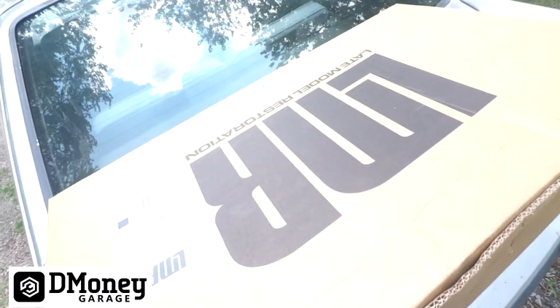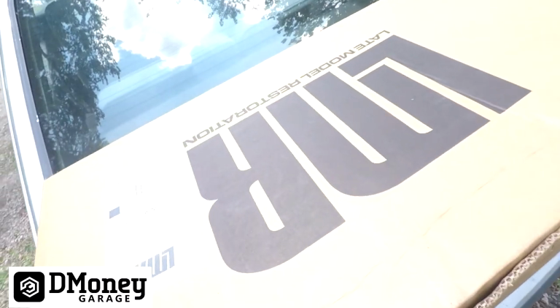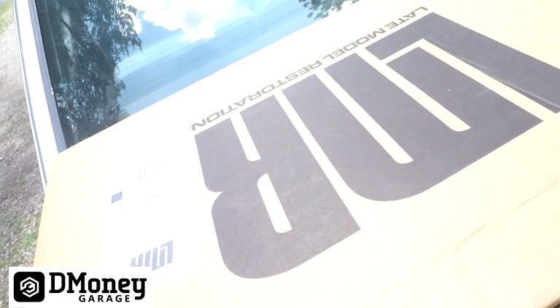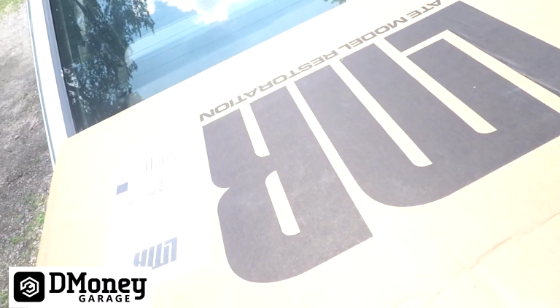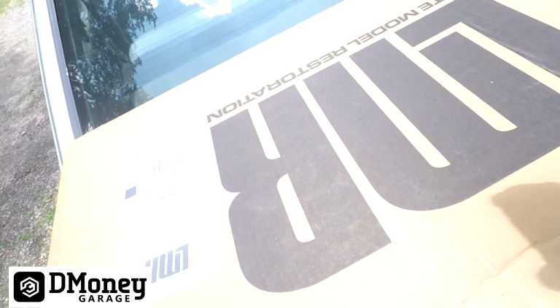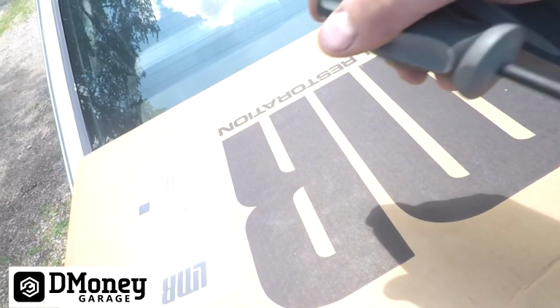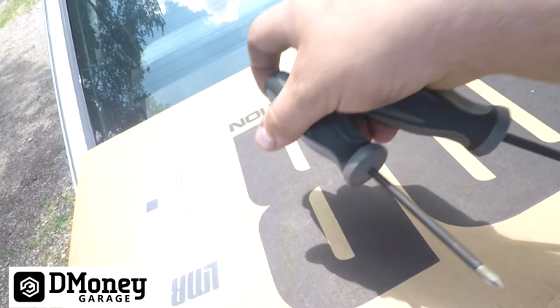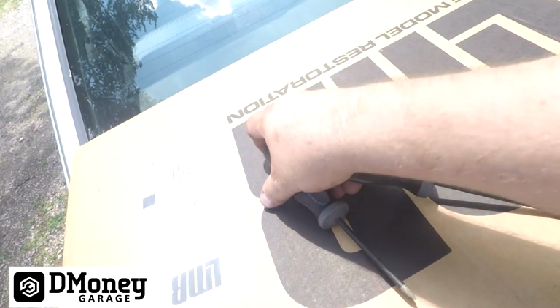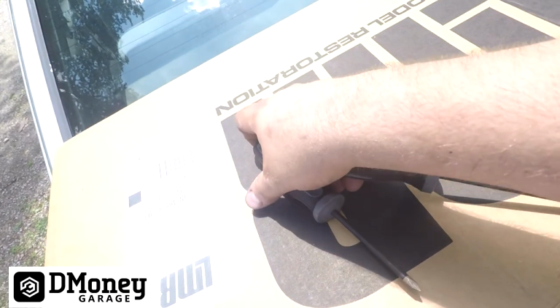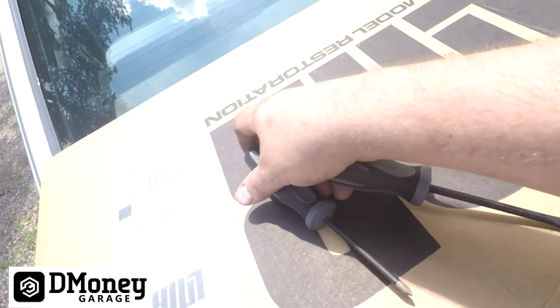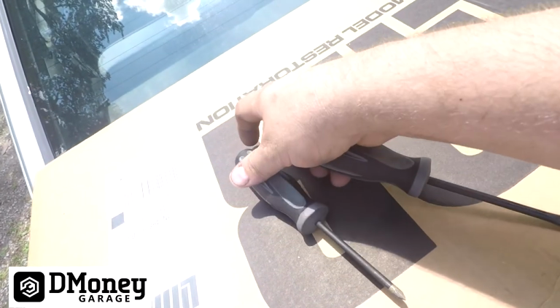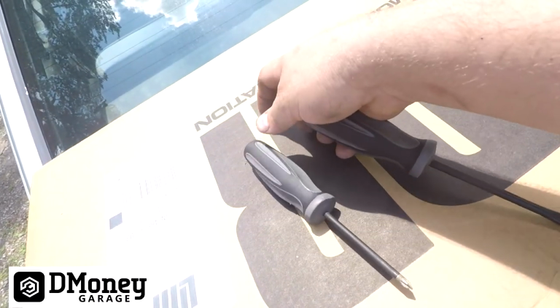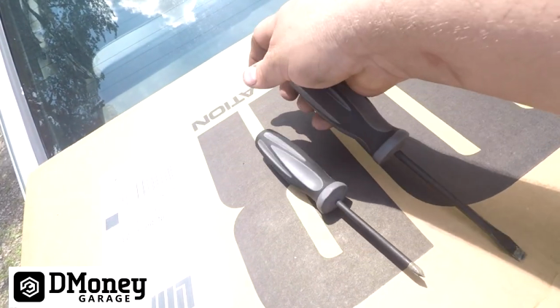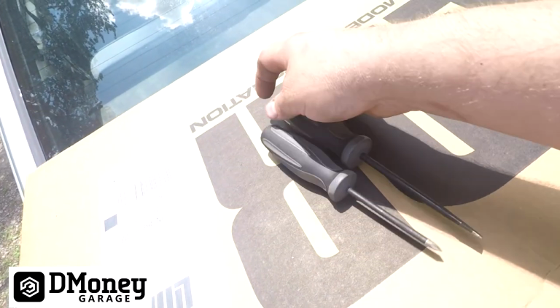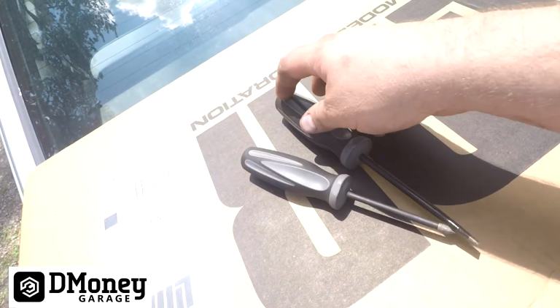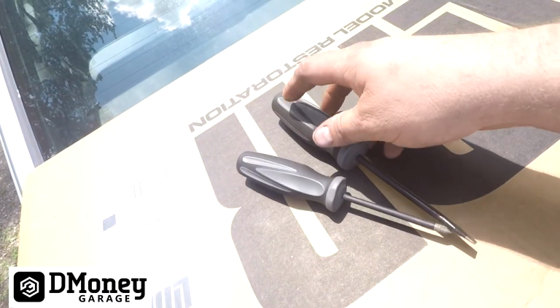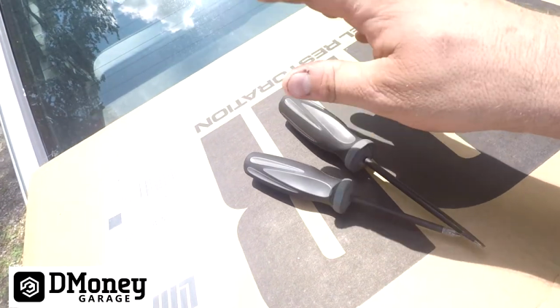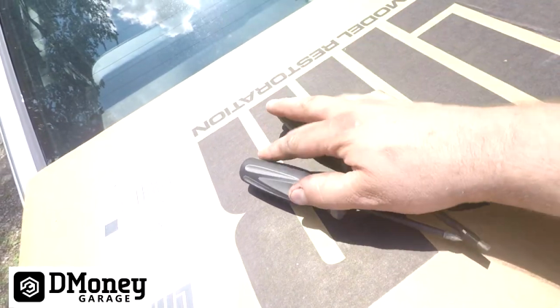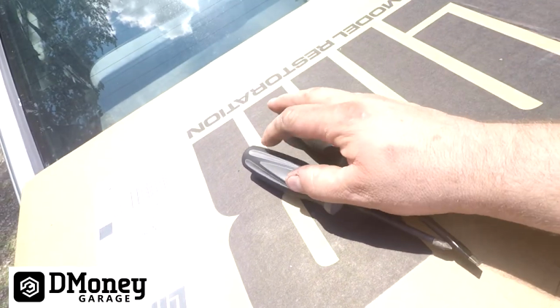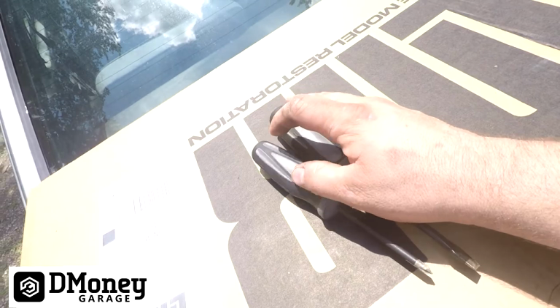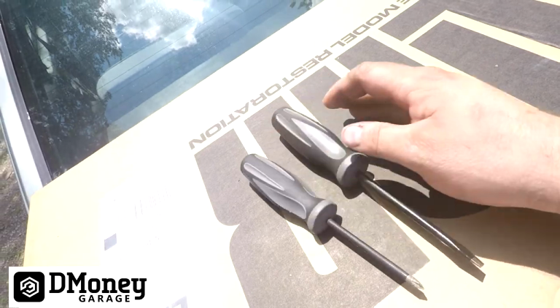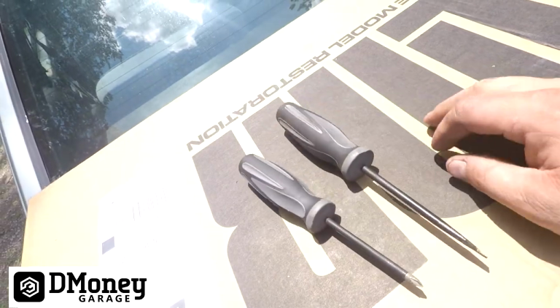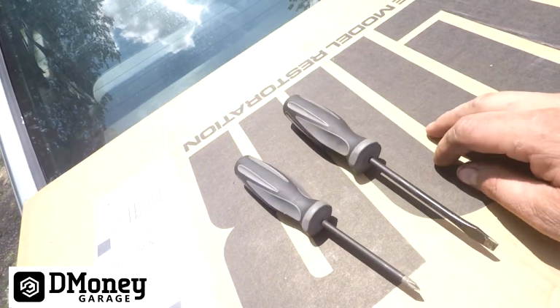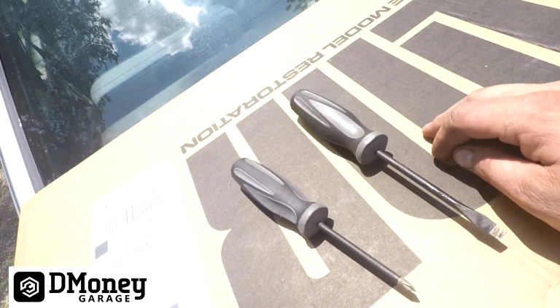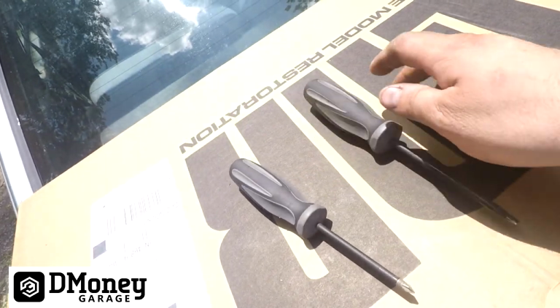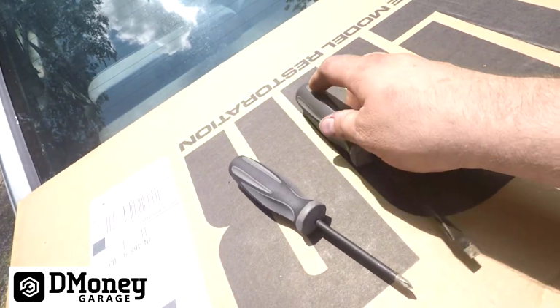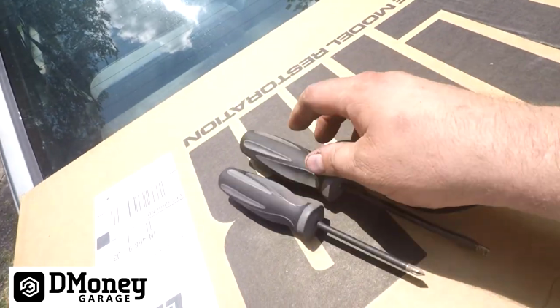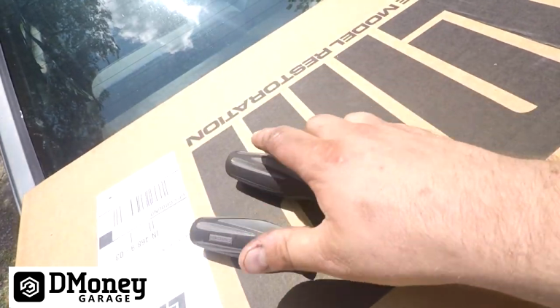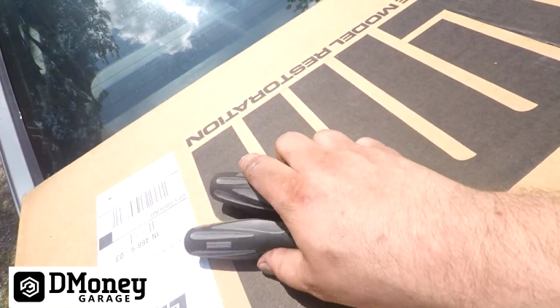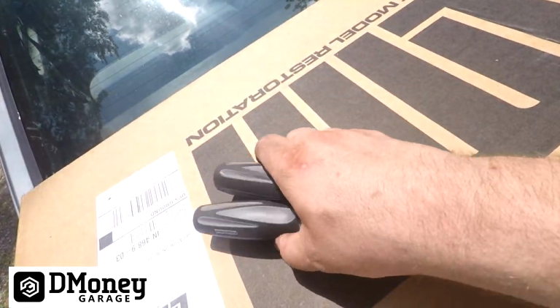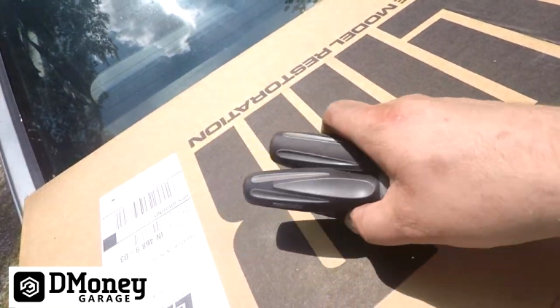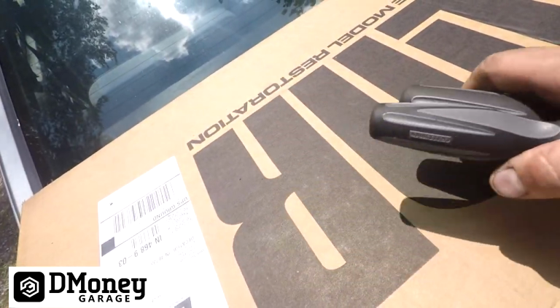Alright, here's the box. All you're going to really need is a flathead screwdriver or a Phillips screwdriver — that should be all we need to do this.